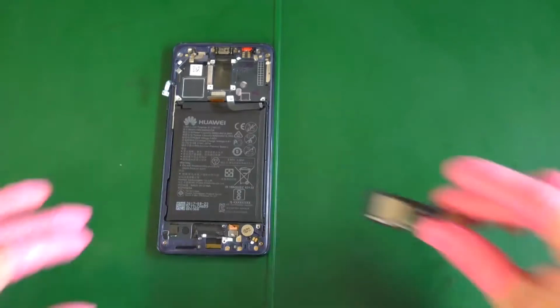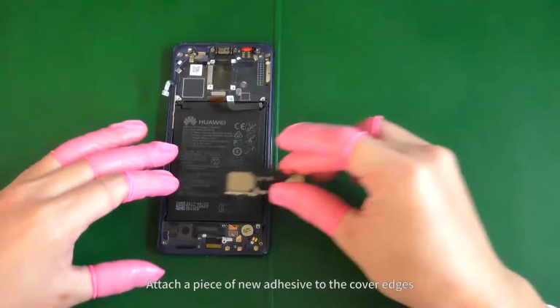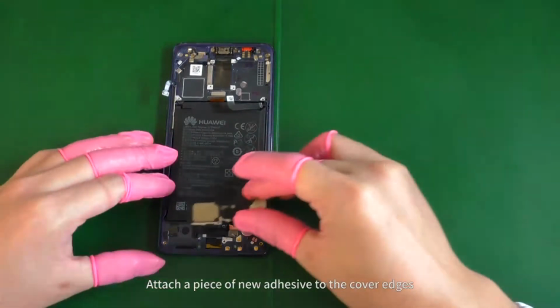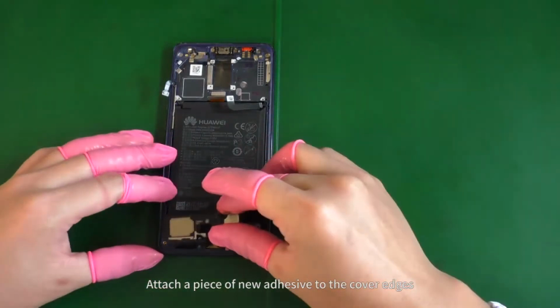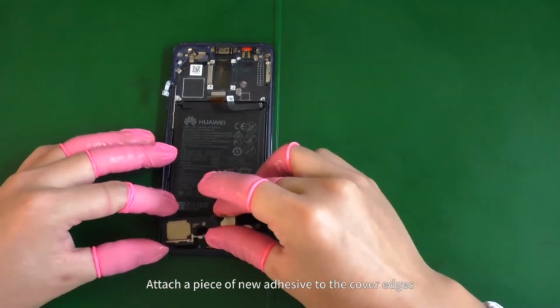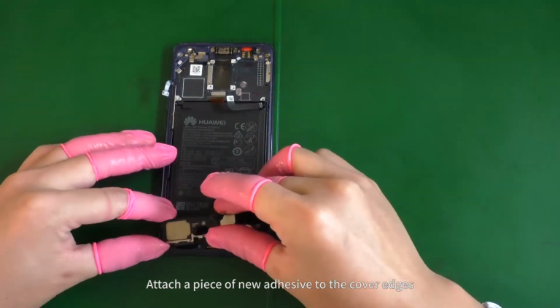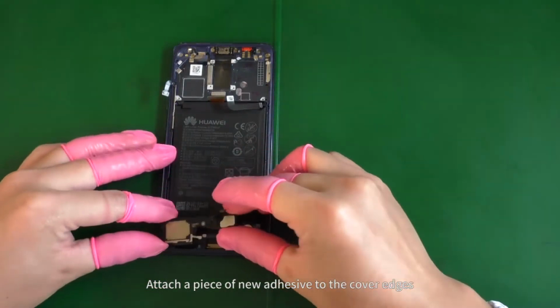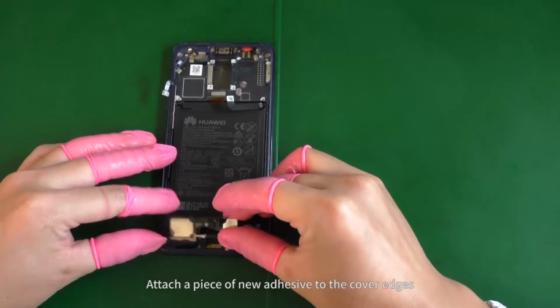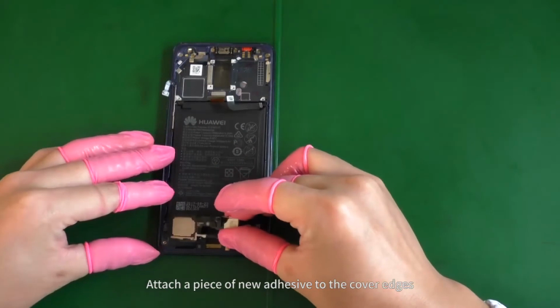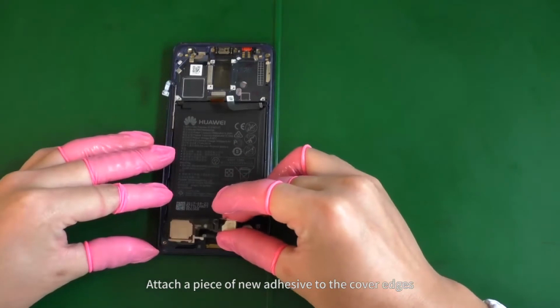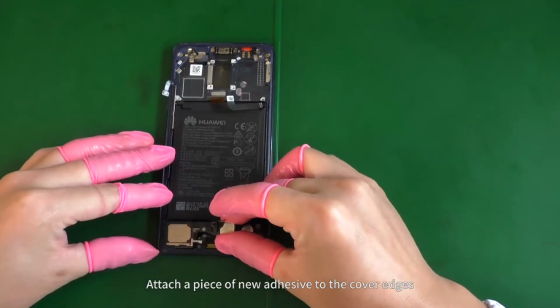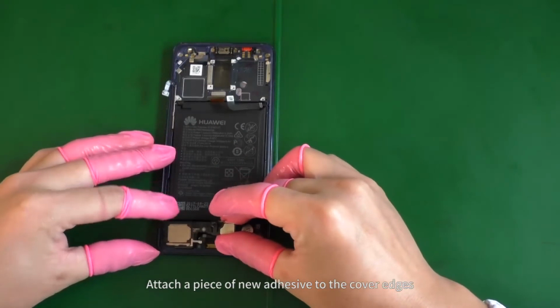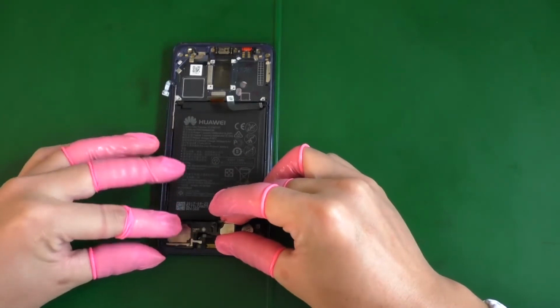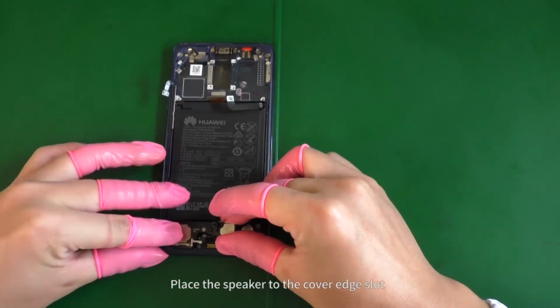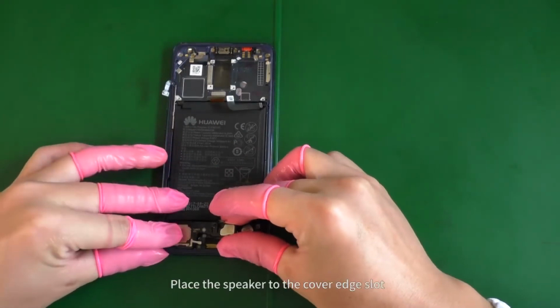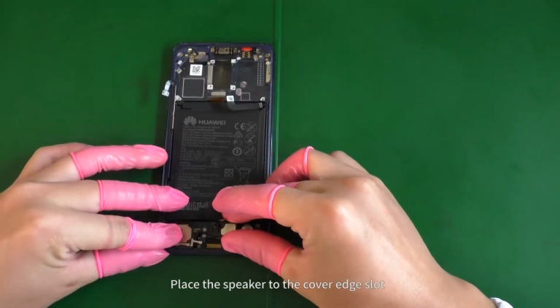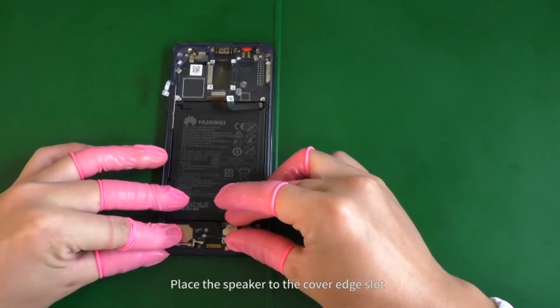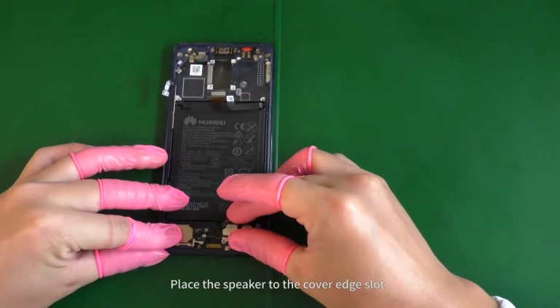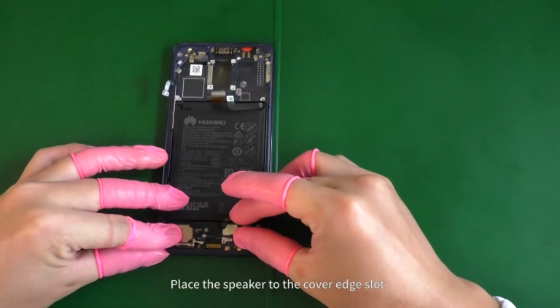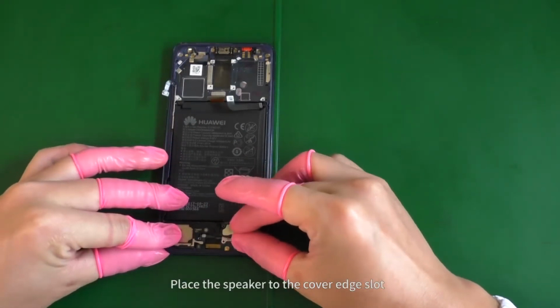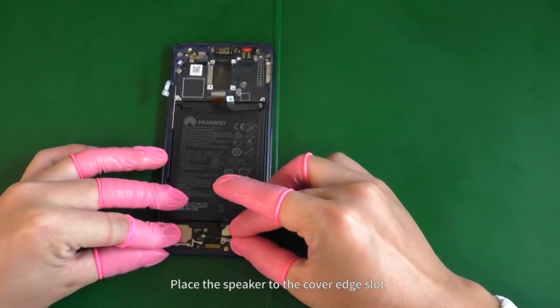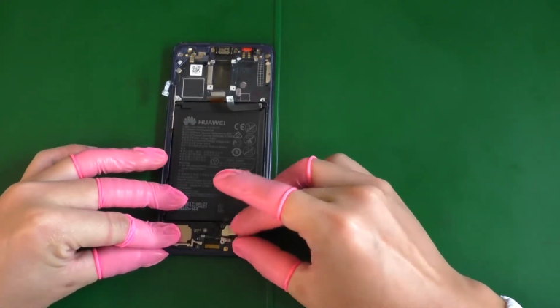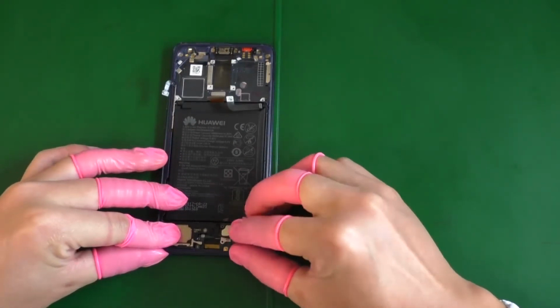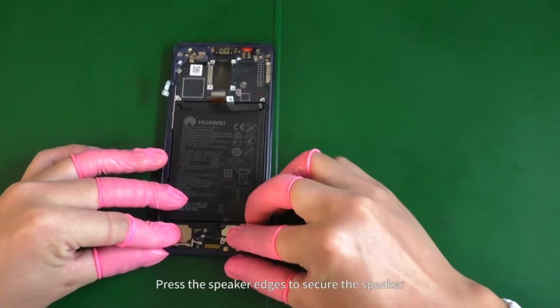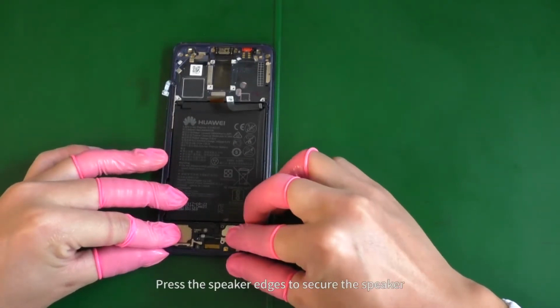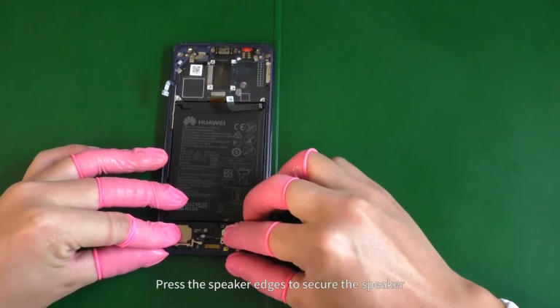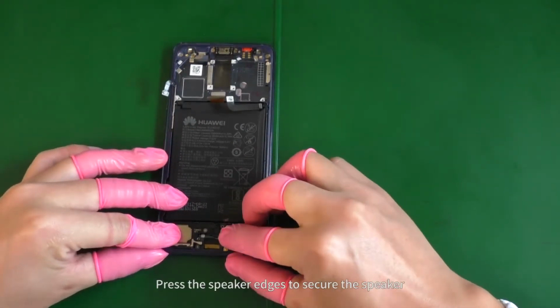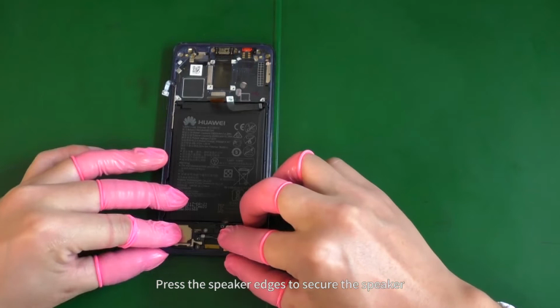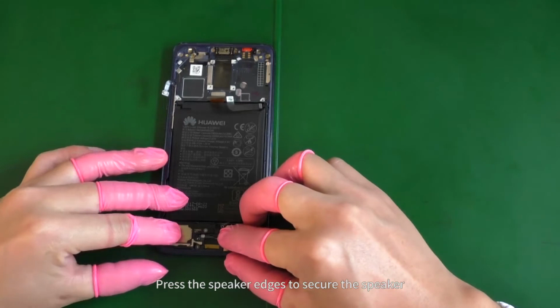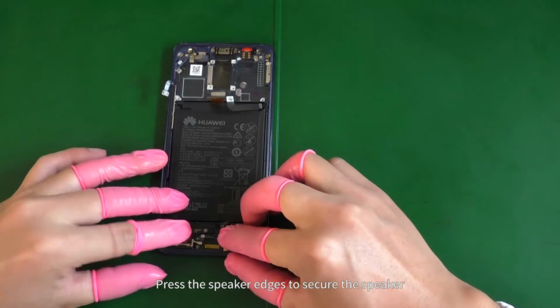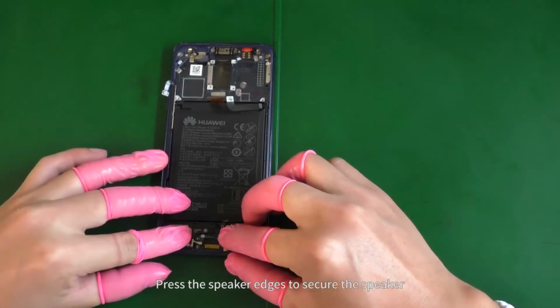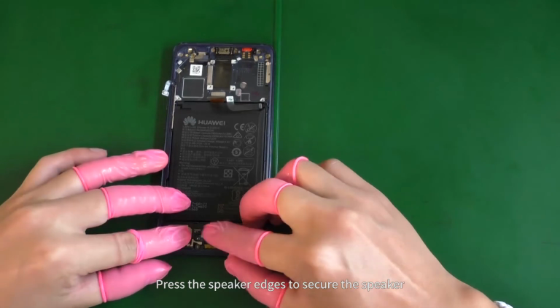Attach a piece of new adhesive to the cover edges. Place the speaker to the cover edge slot and press the speaker edges to secure the speaker.